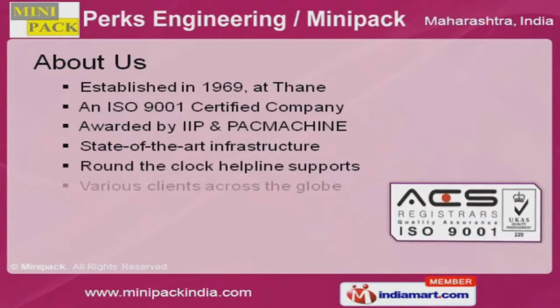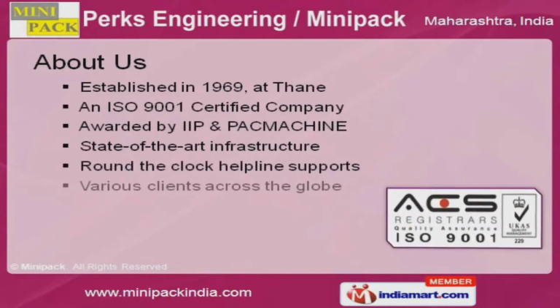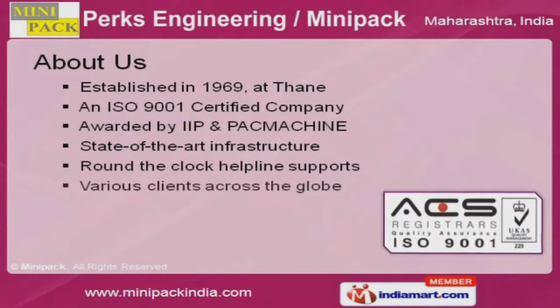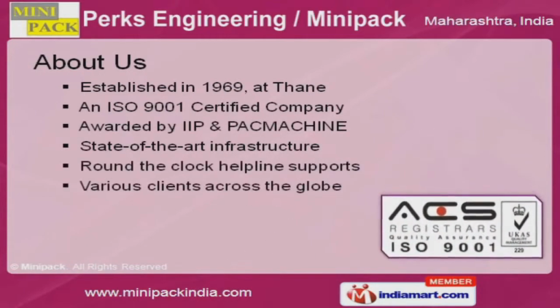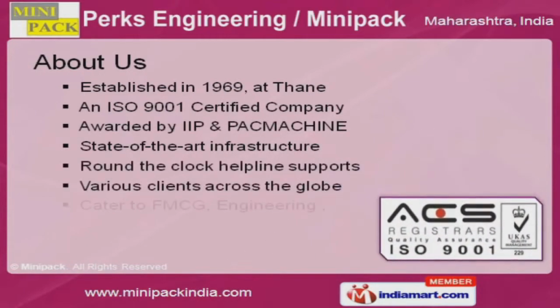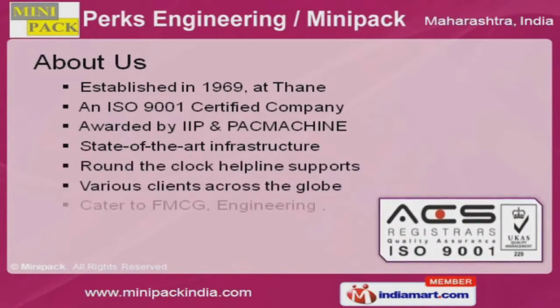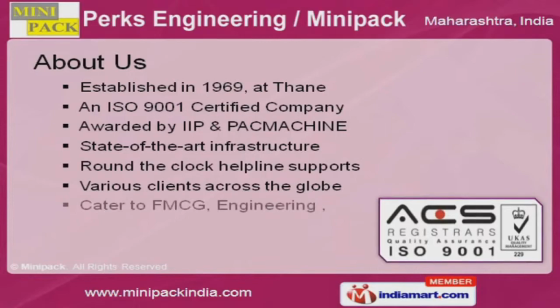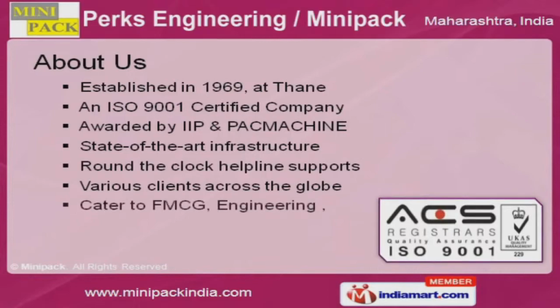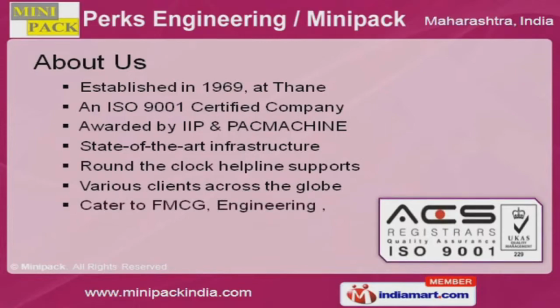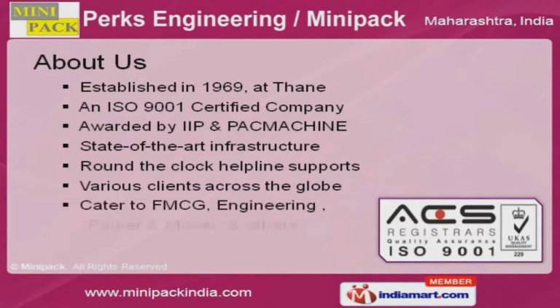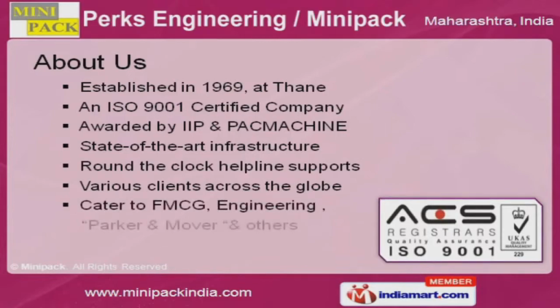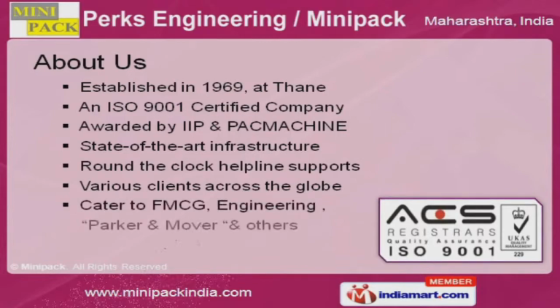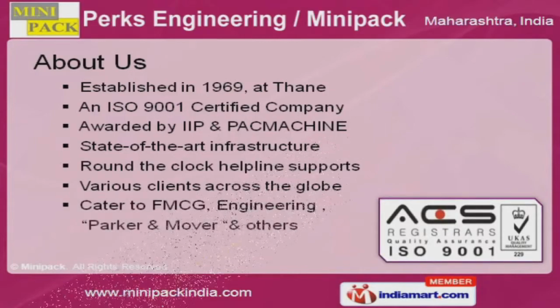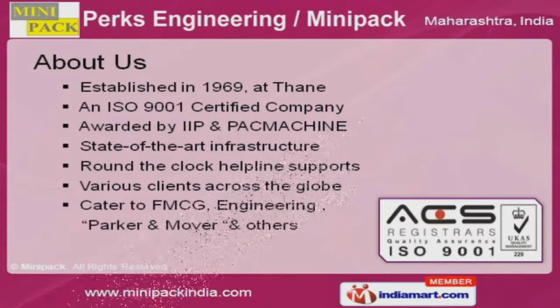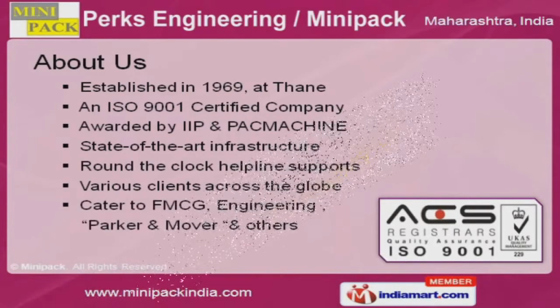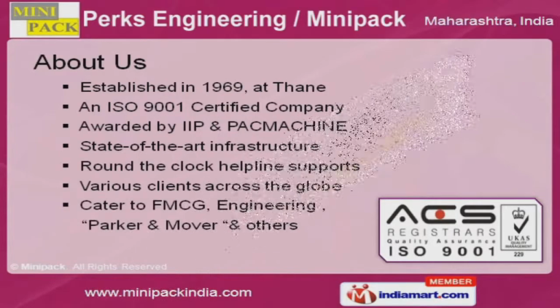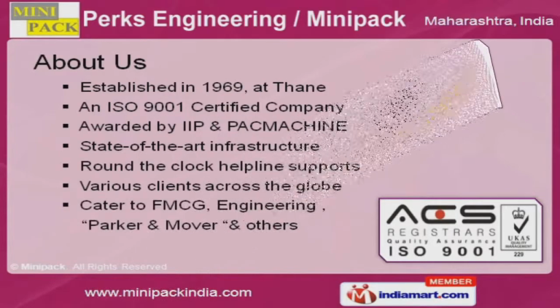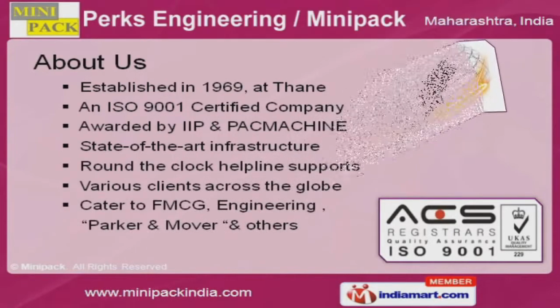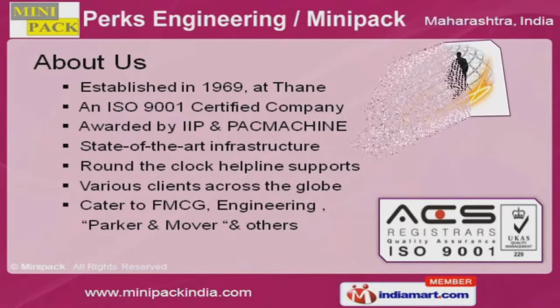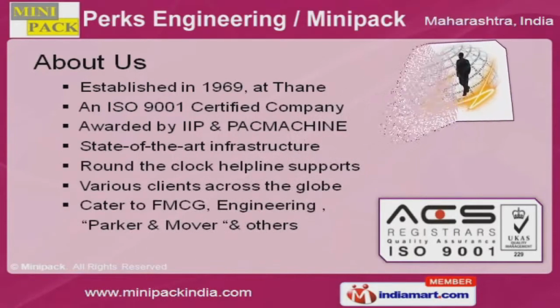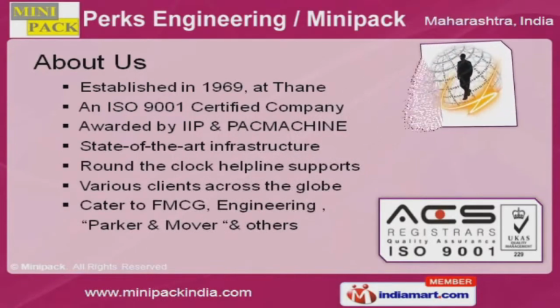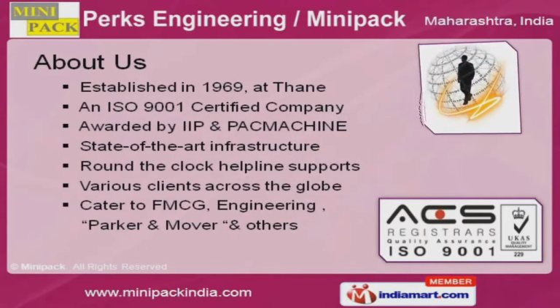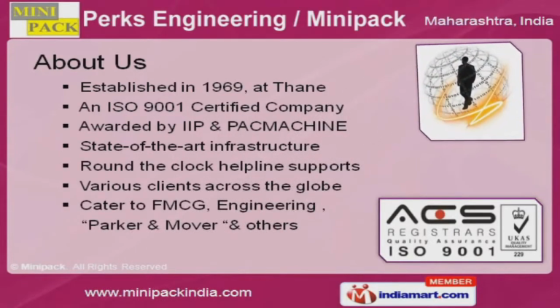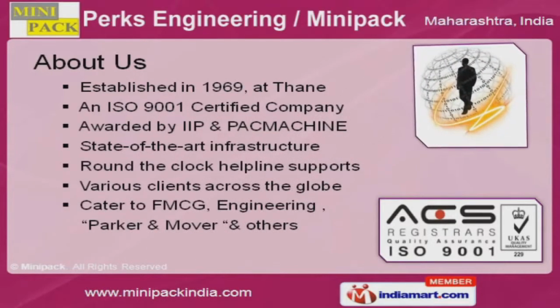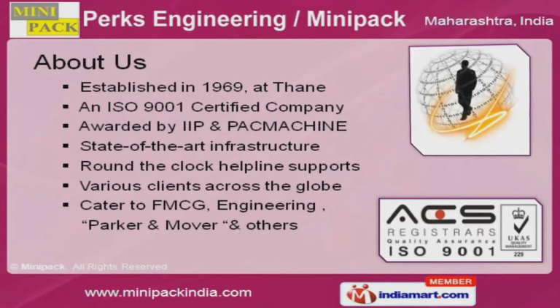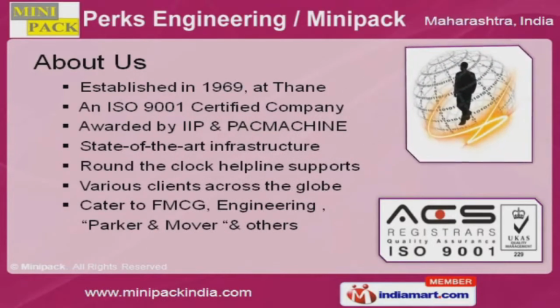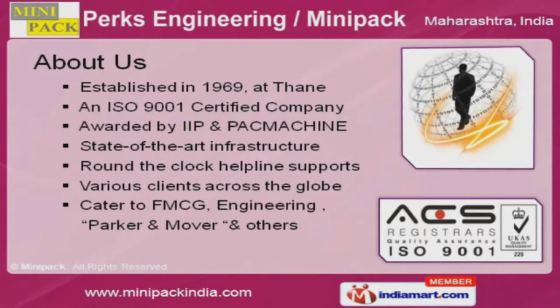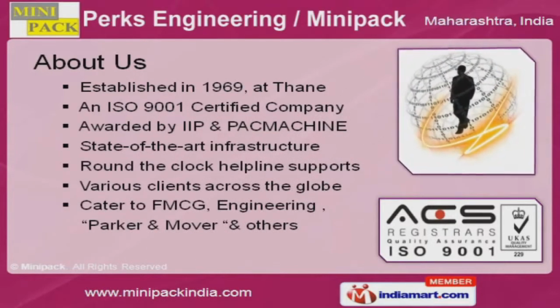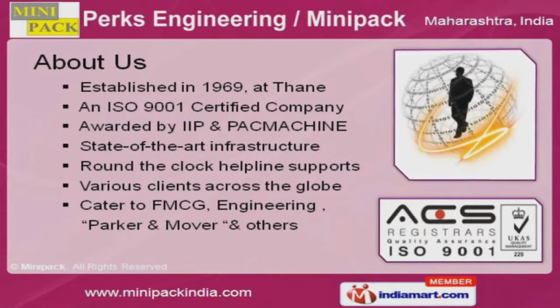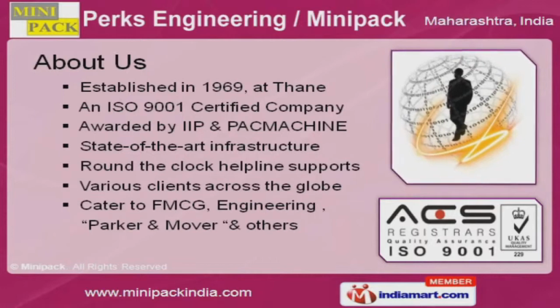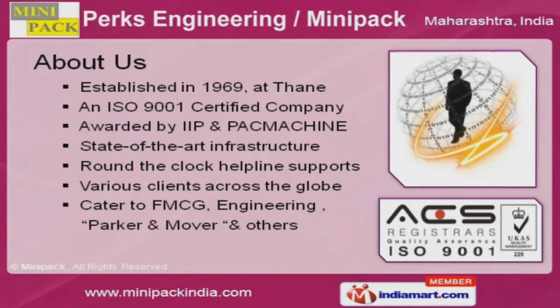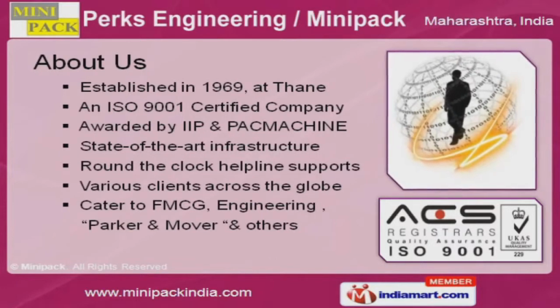At Dane, we are awarded by IIP and Pack Machine, and we cater to FMCG, Engineering, and Baker and Mover sectors.